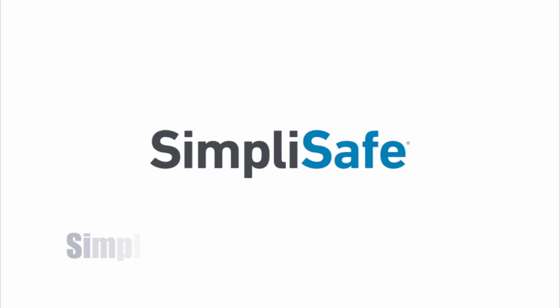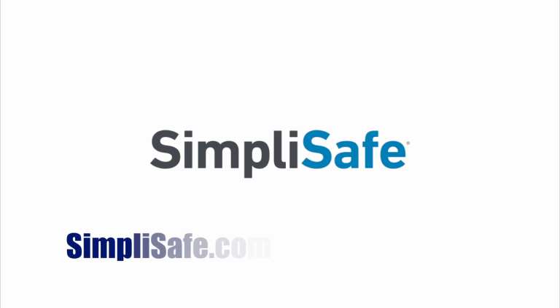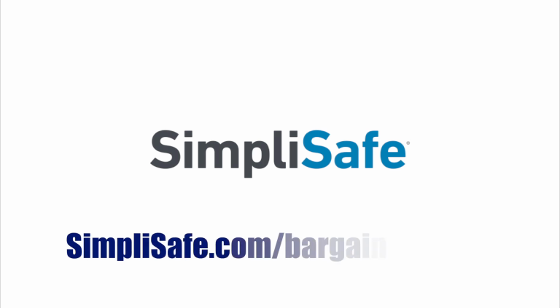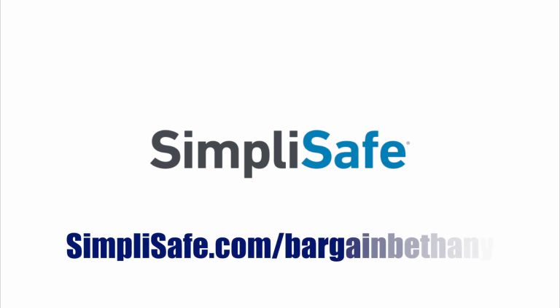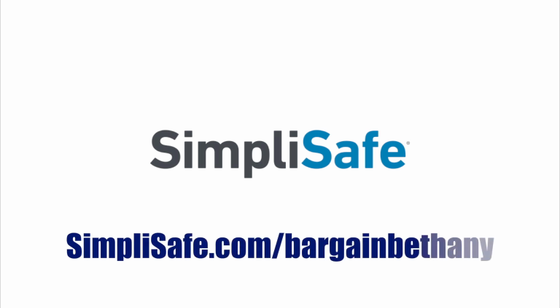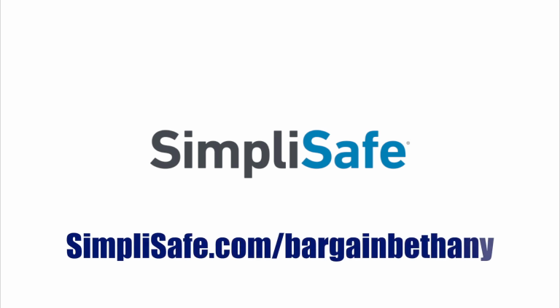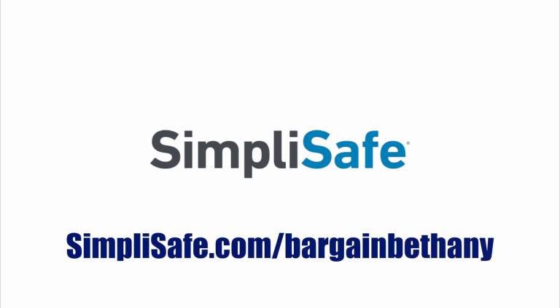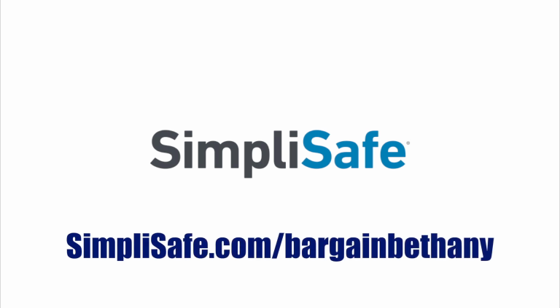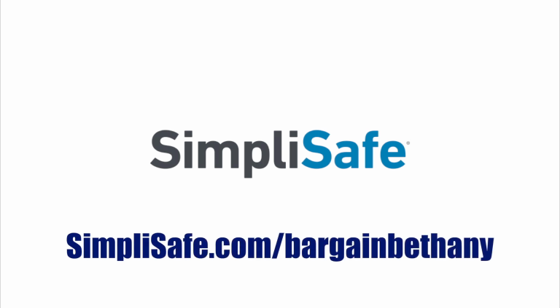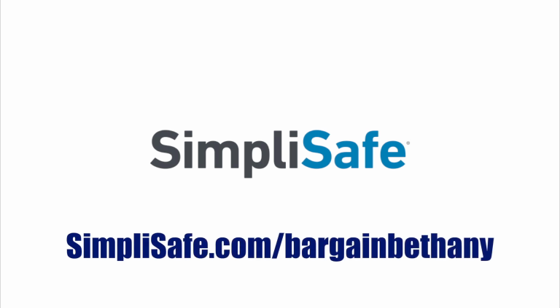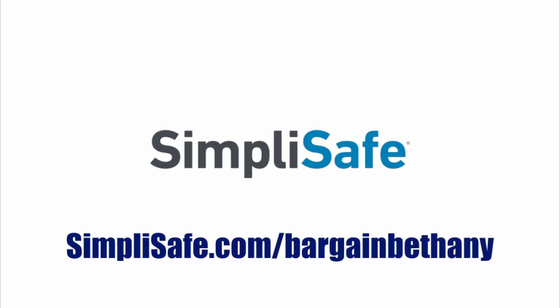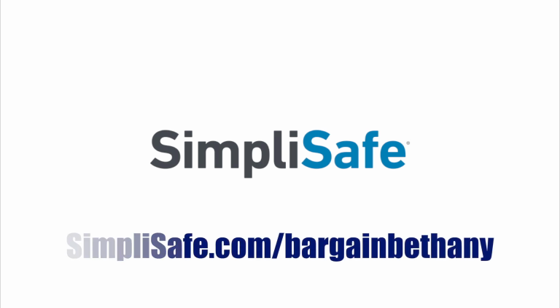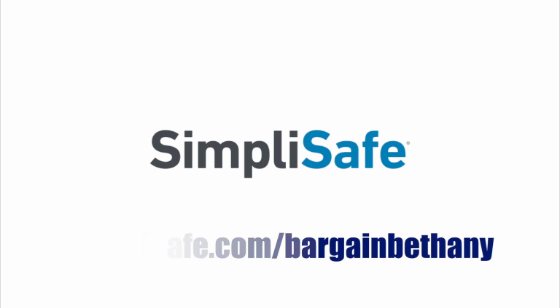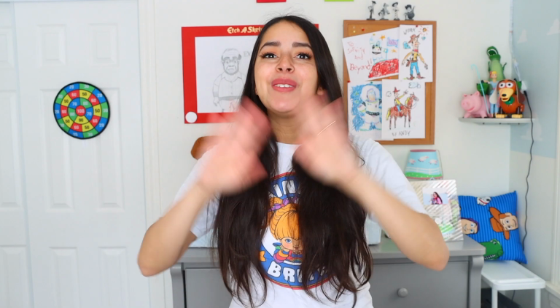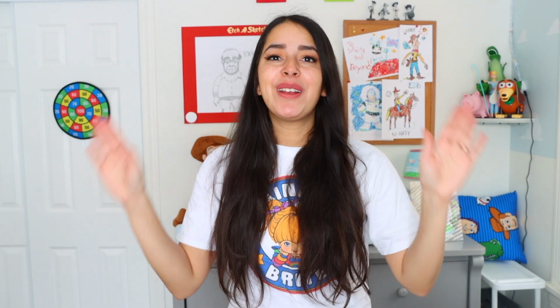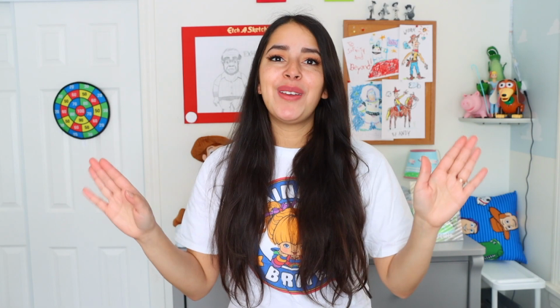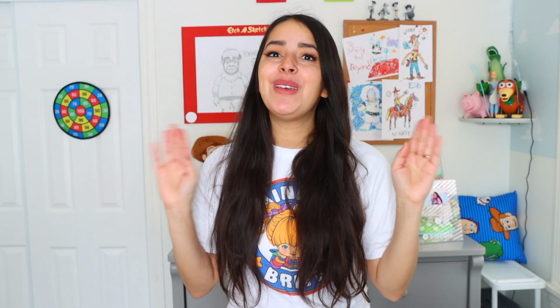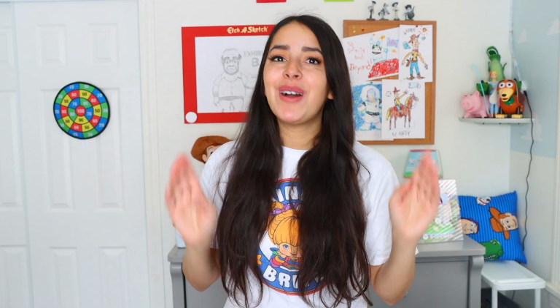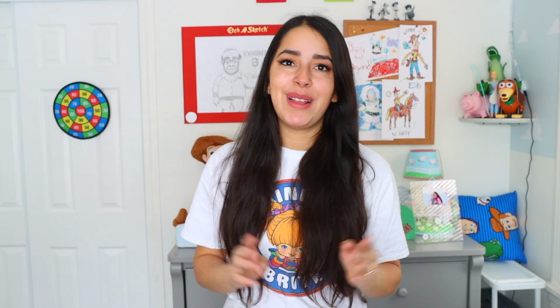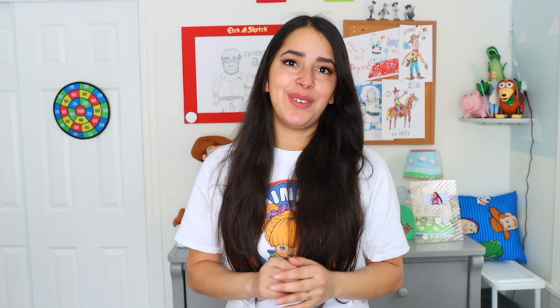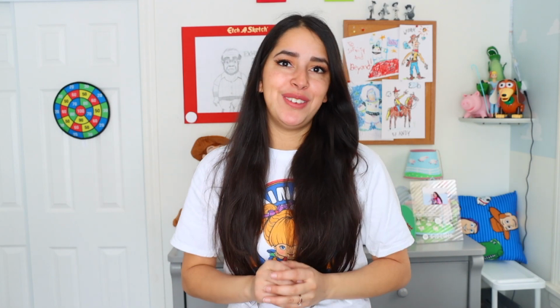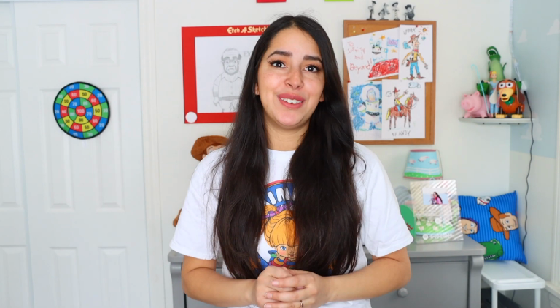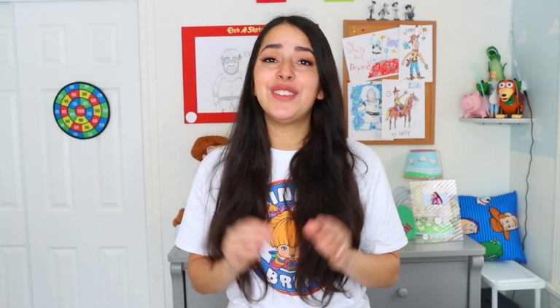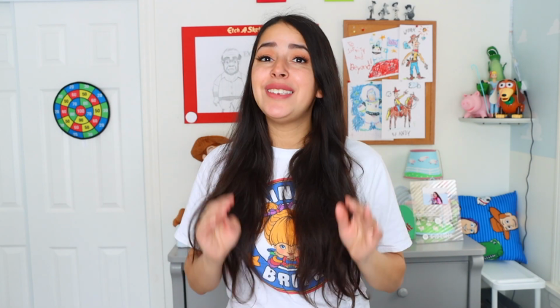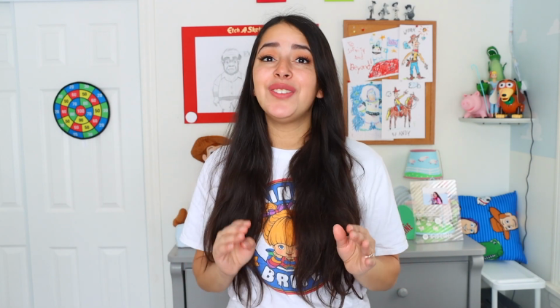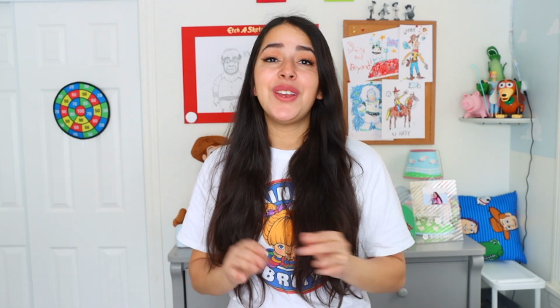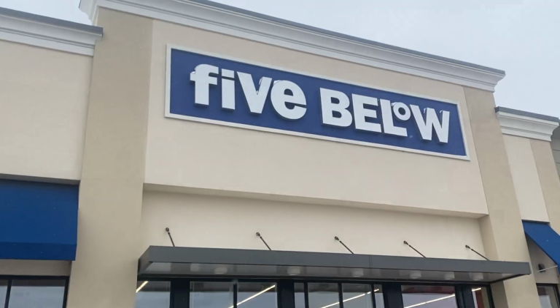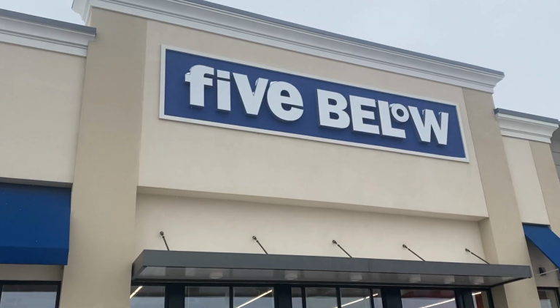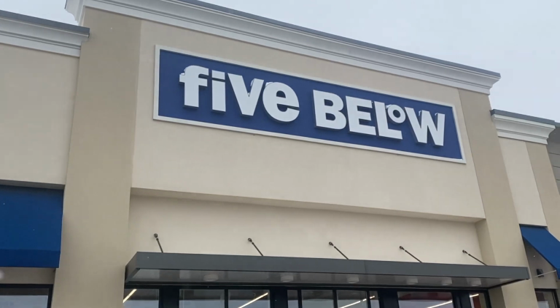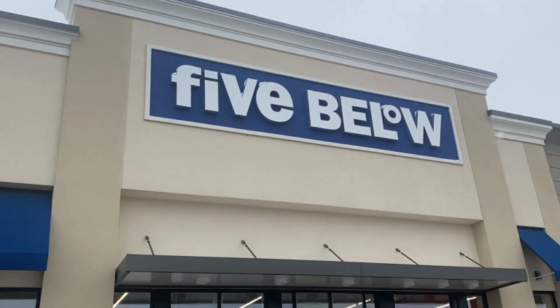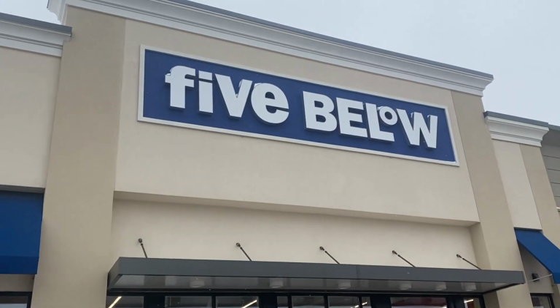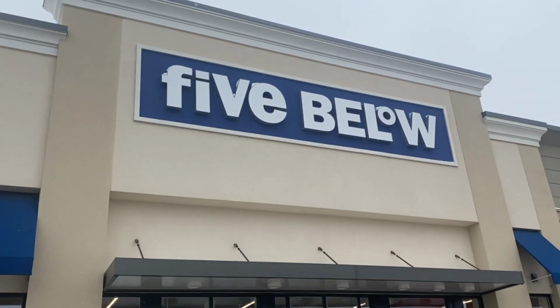Thanks to SimpliSafe for sponsoring this video. What's up, Barker family? Welcome back to my channel. Today's video is all about Five Below.